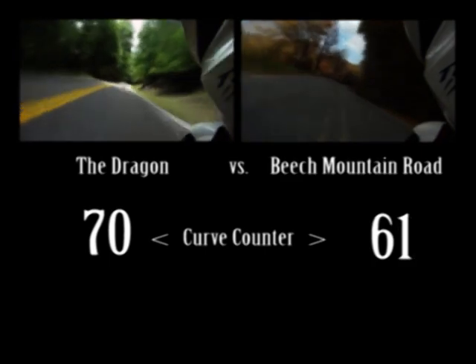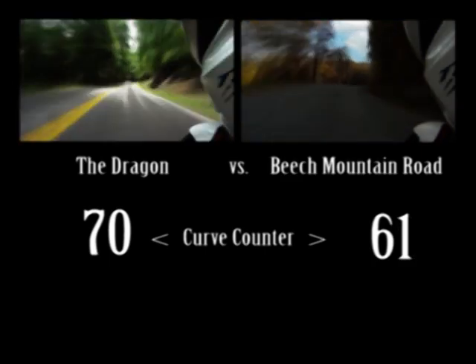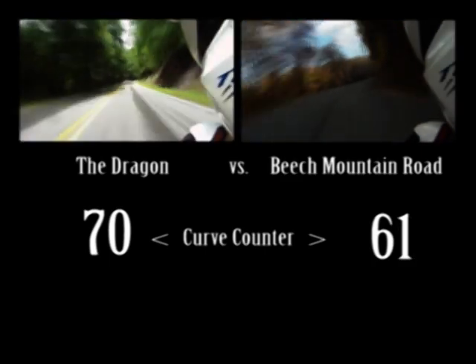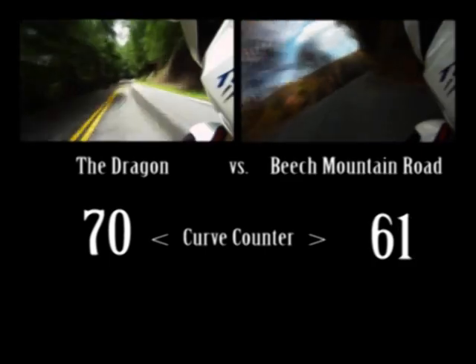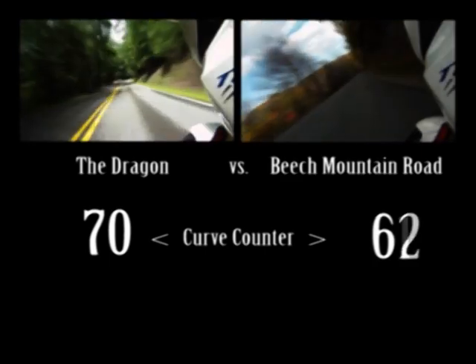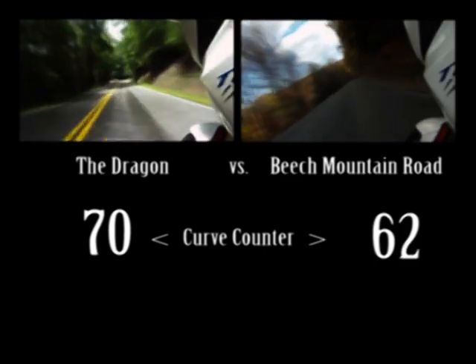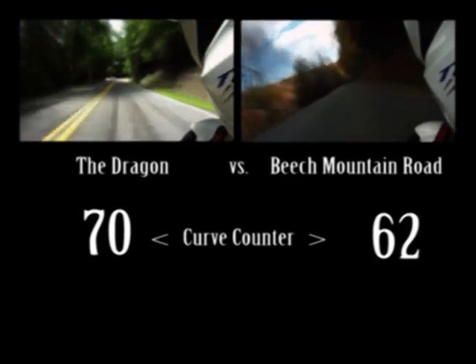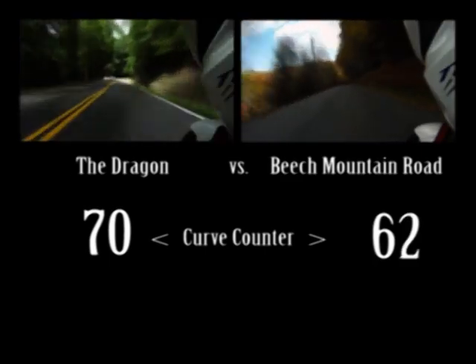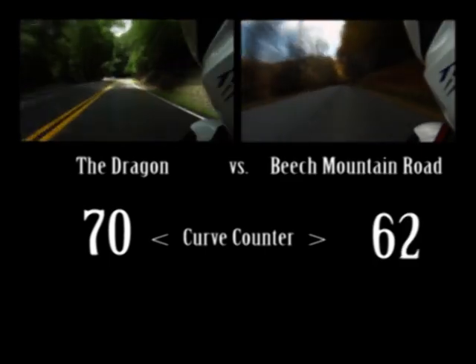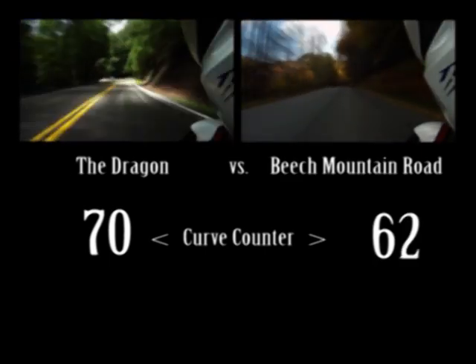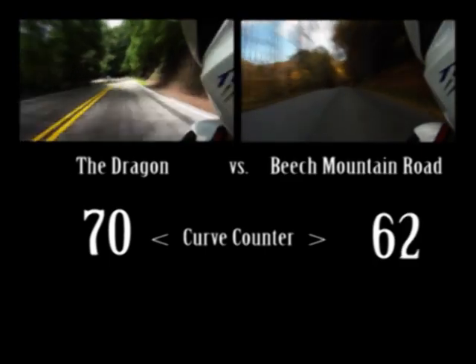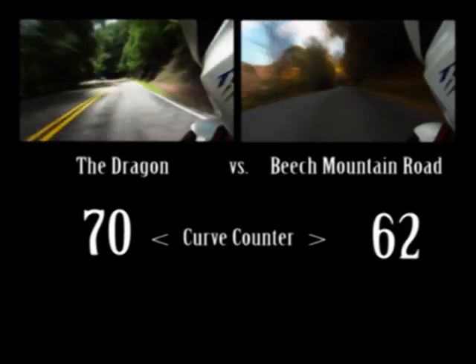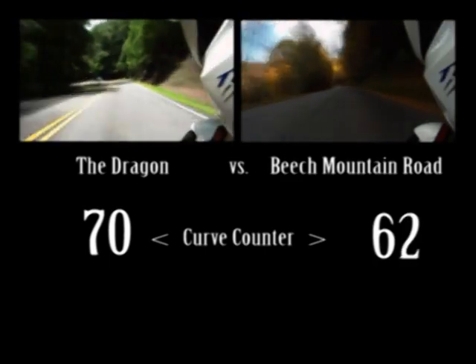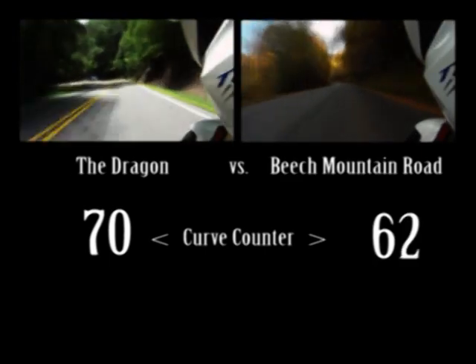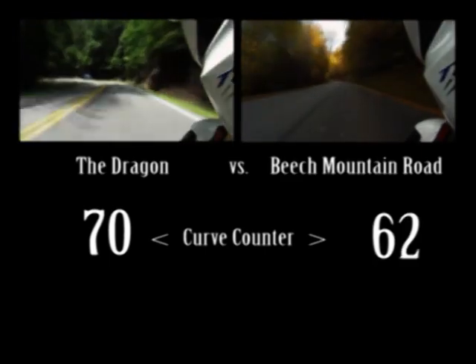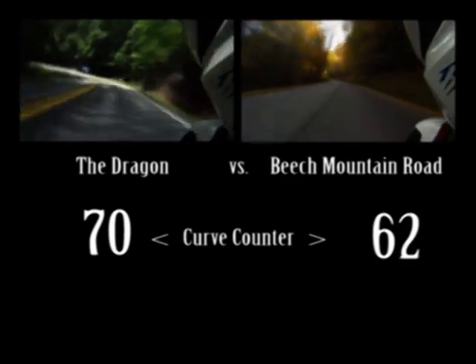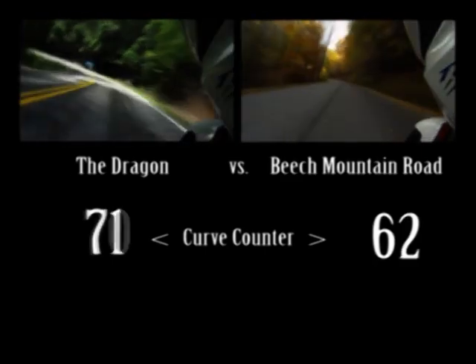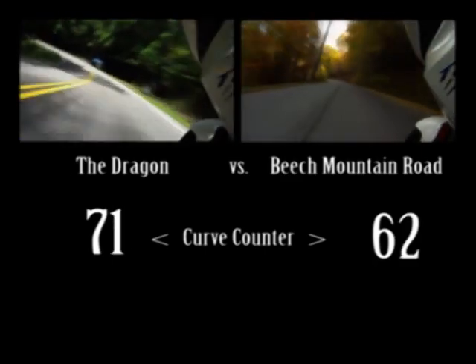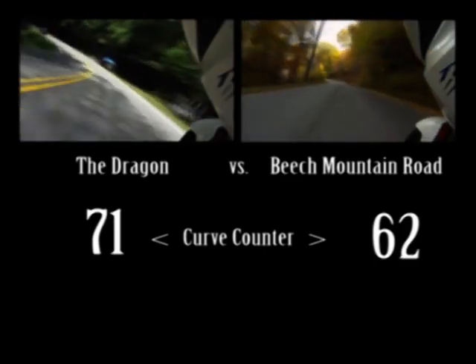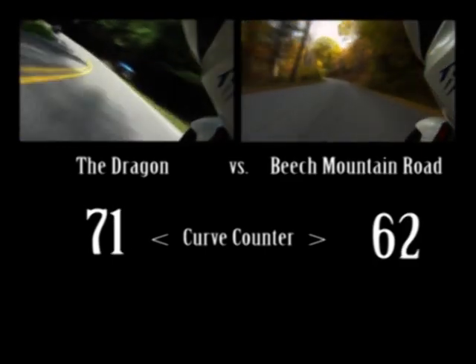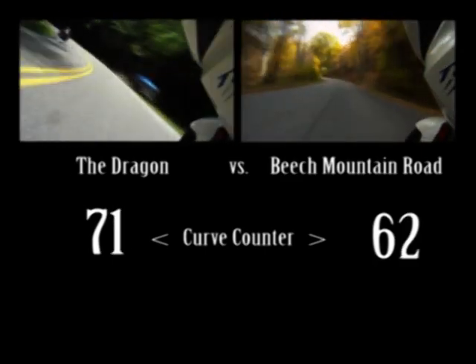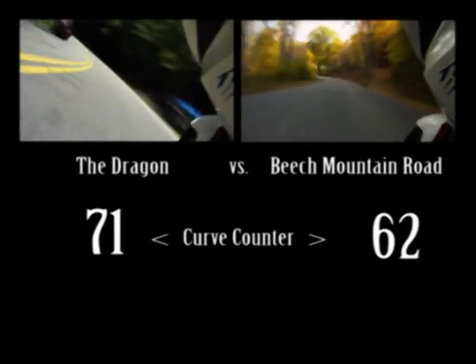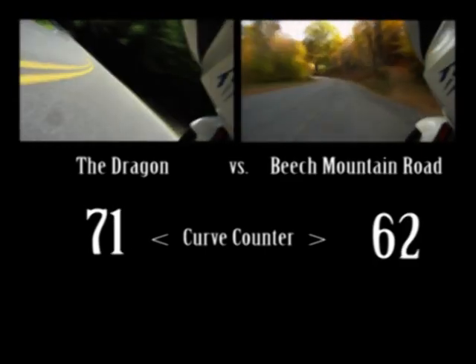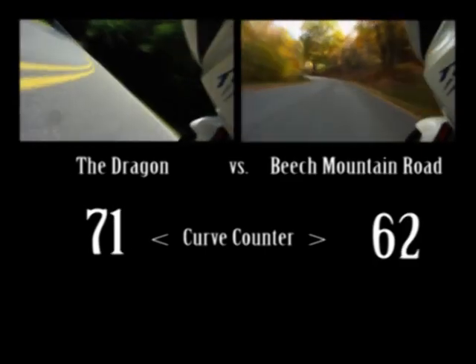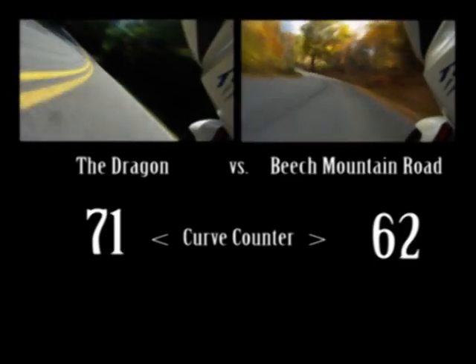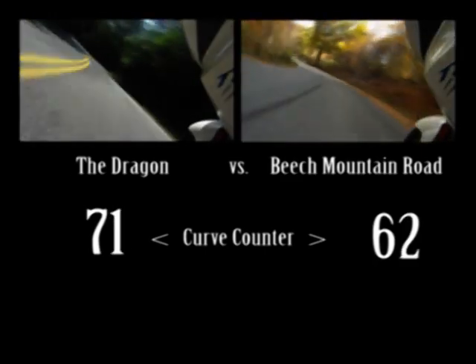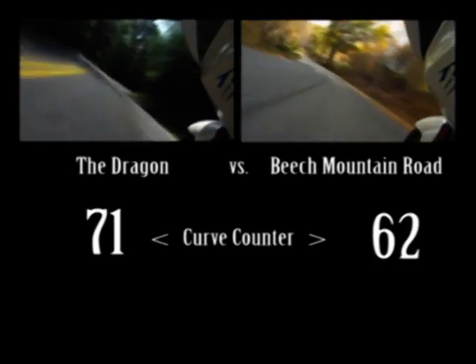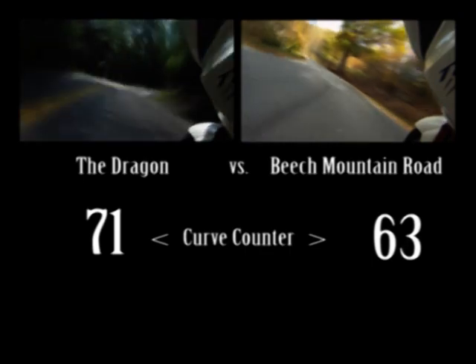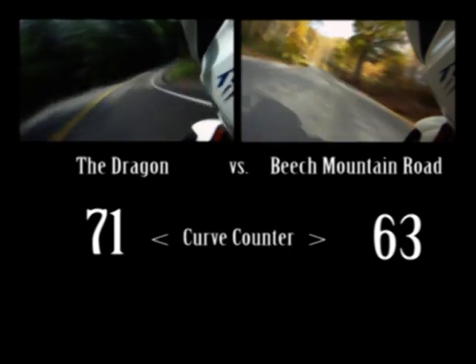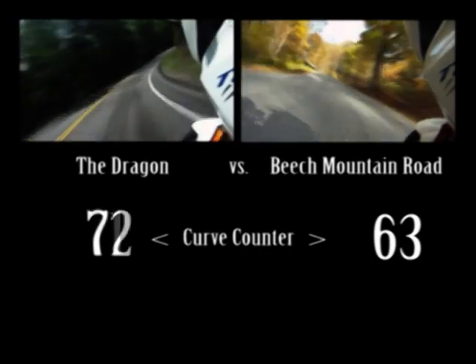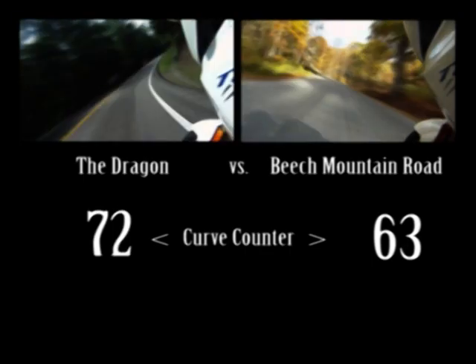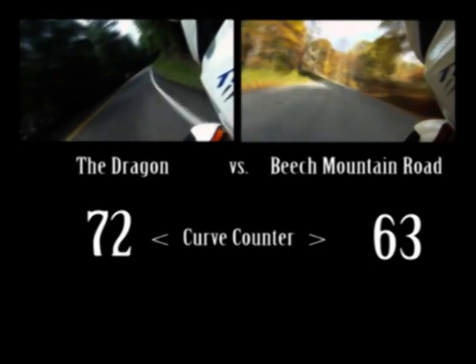Okay, you local riders from Tennessee, North Carolina, and Virginia — here's a challenge for you.